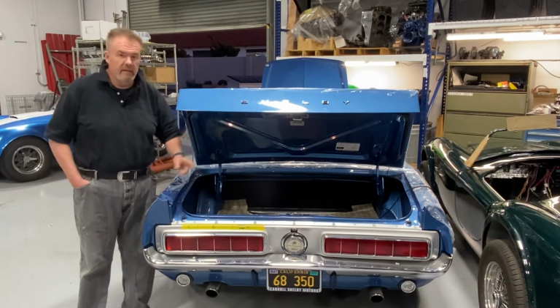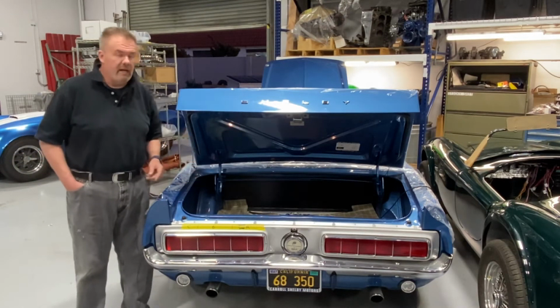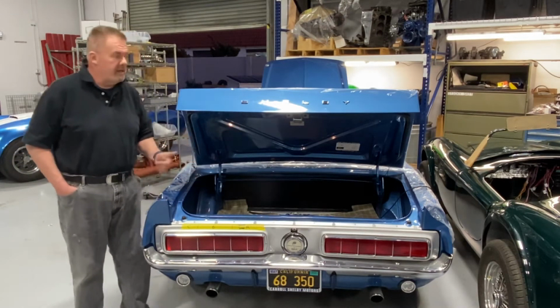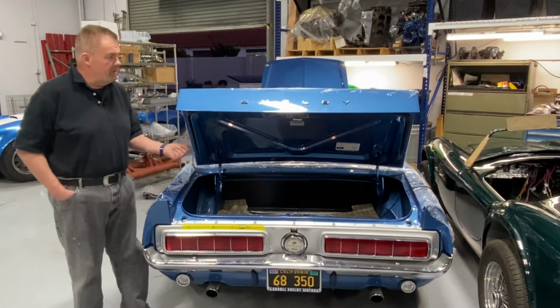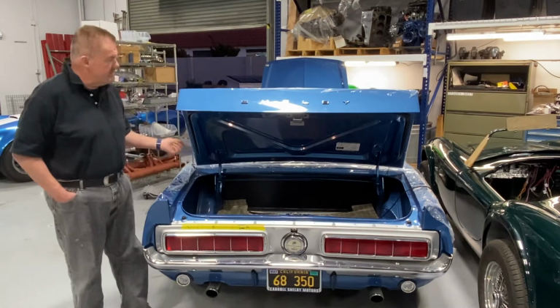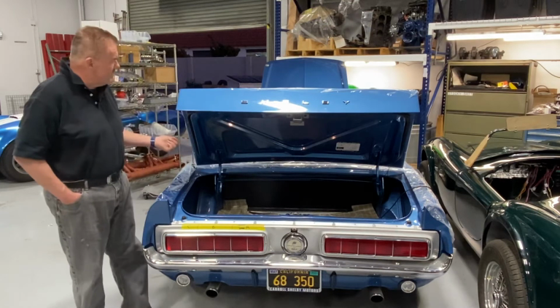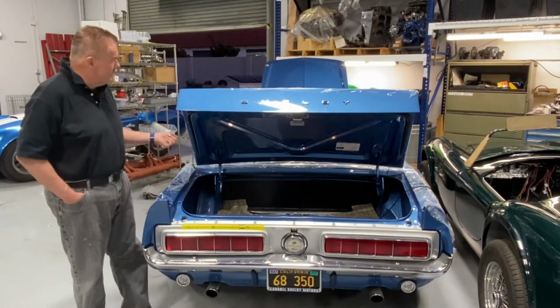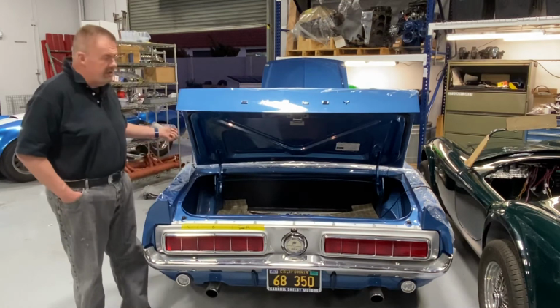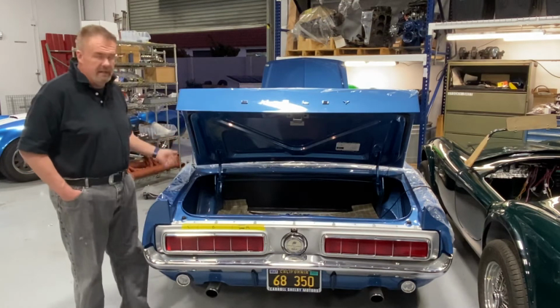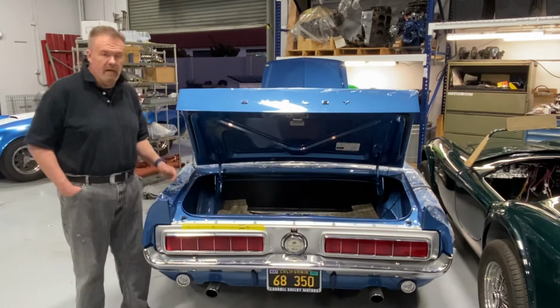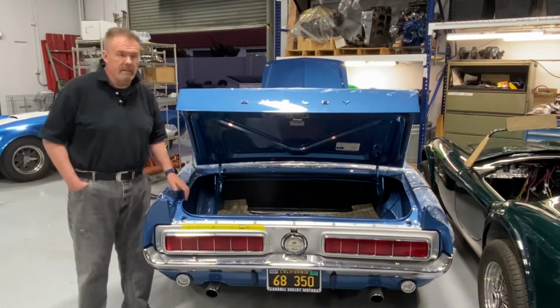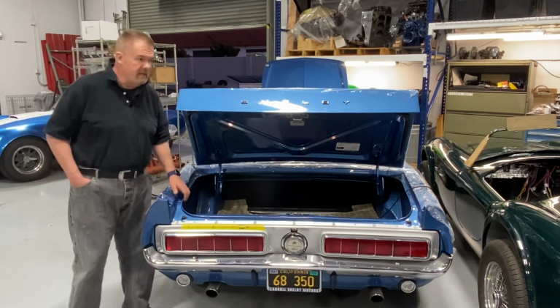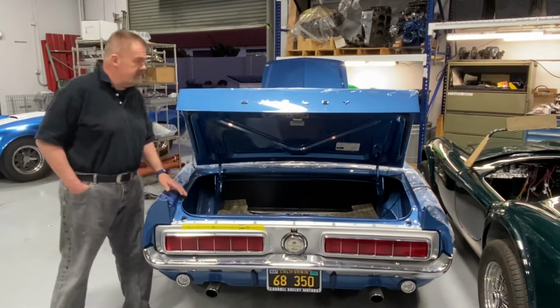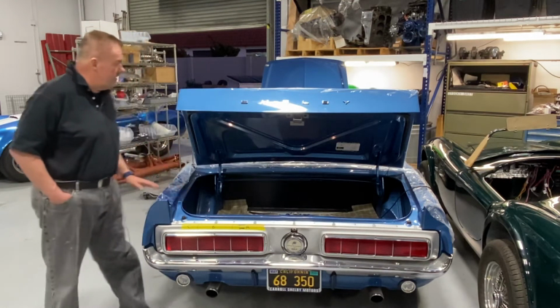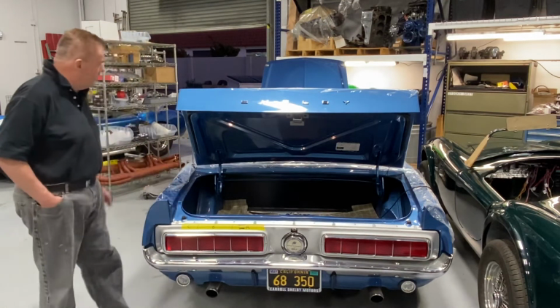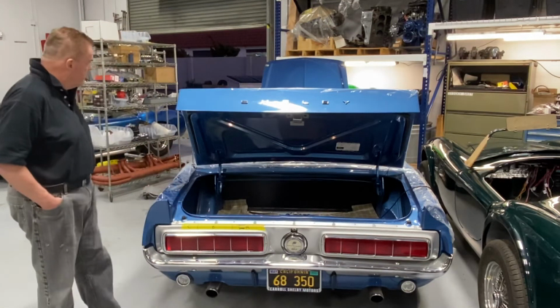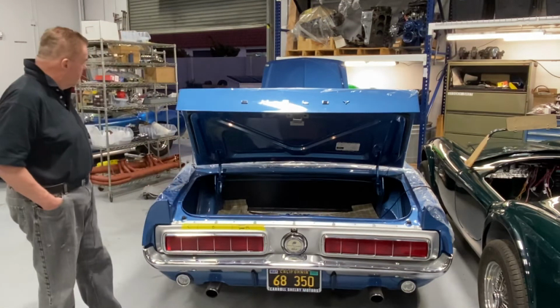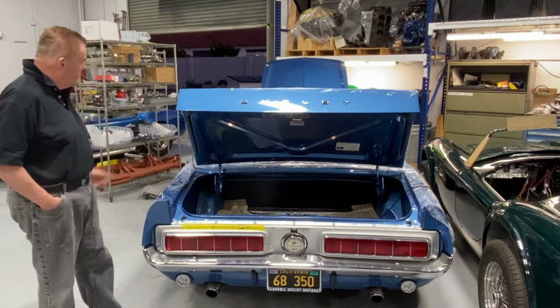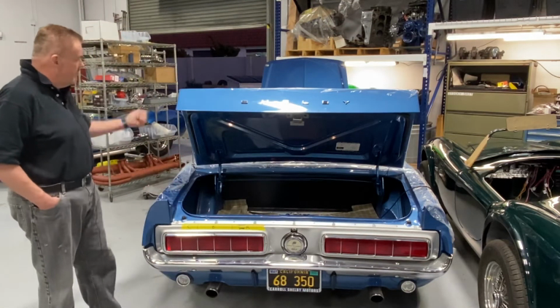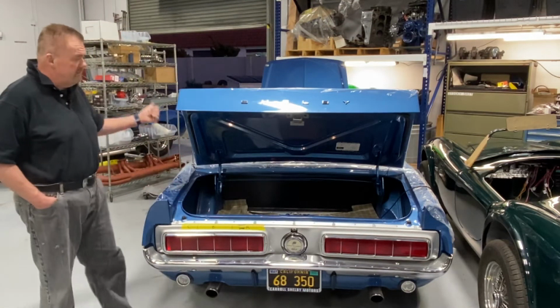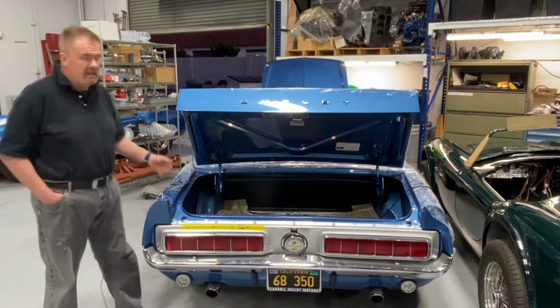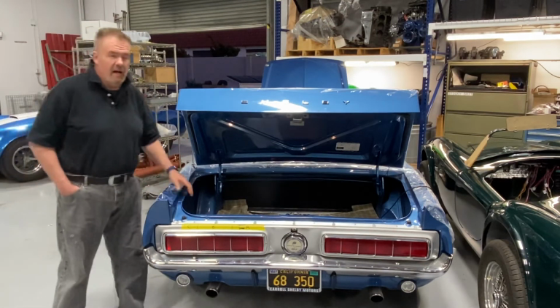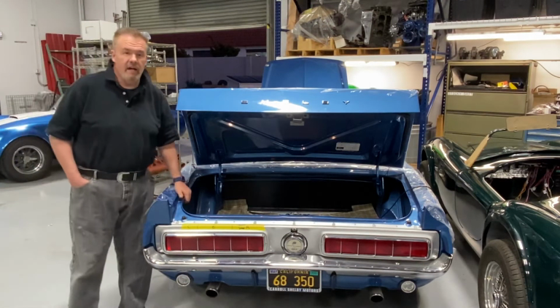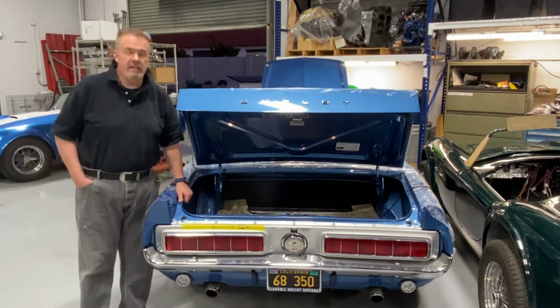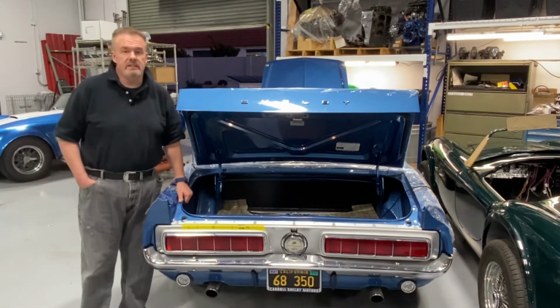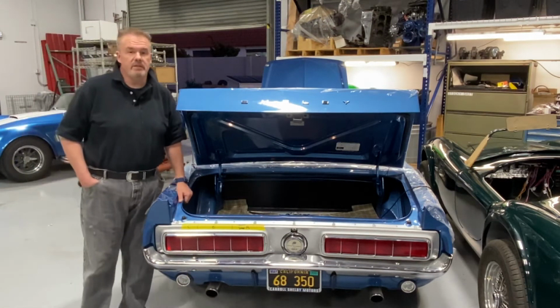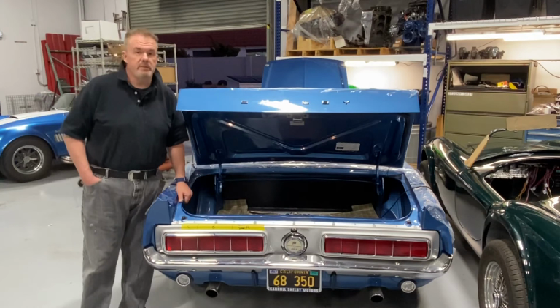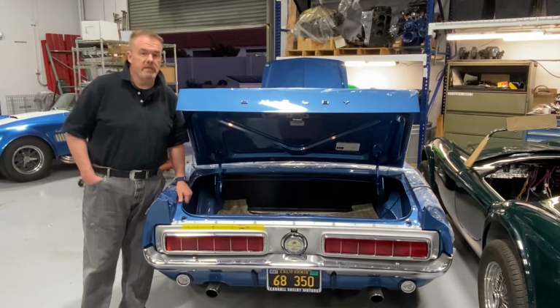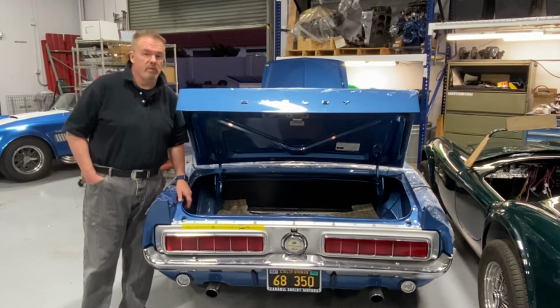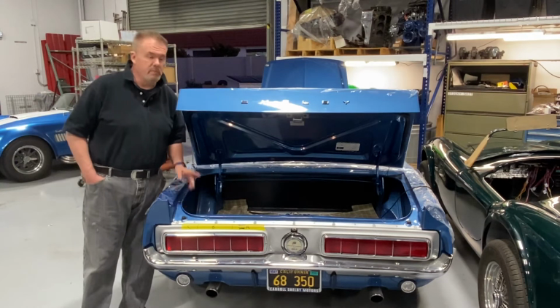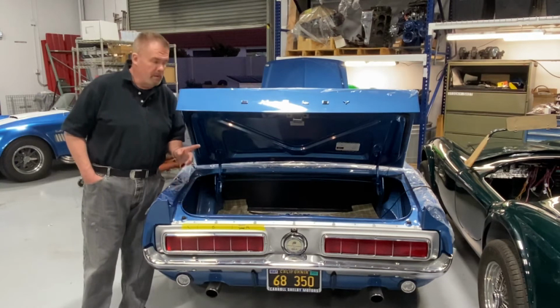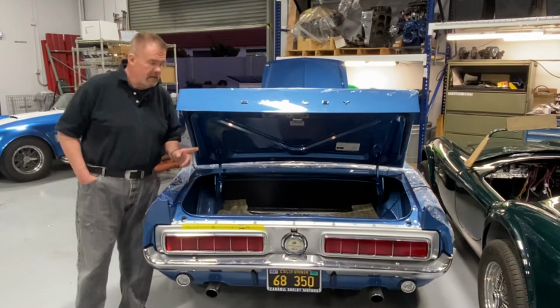I have my loyal assistant Terry in the cockpit. Say hi, Terry. Hi, Terry. And he's going to do some things for us while we watch.